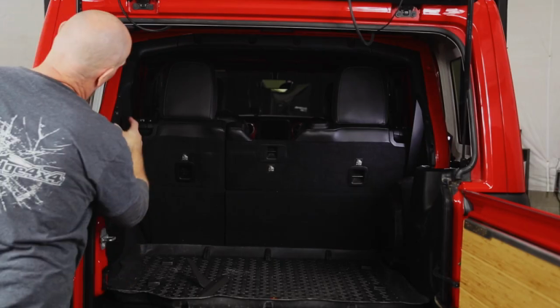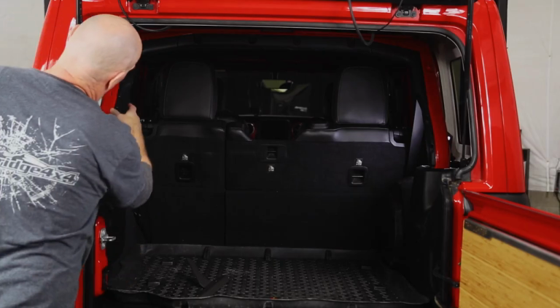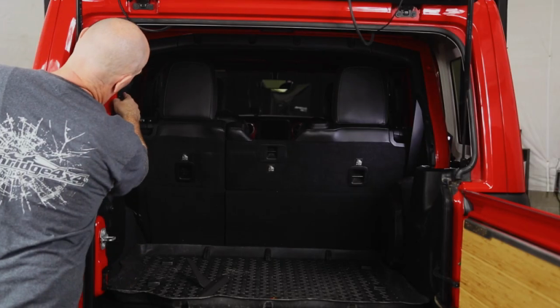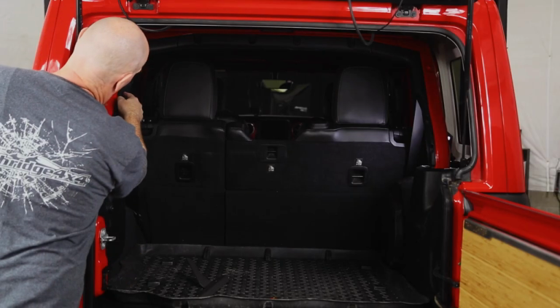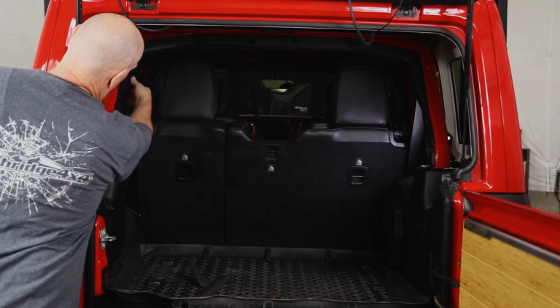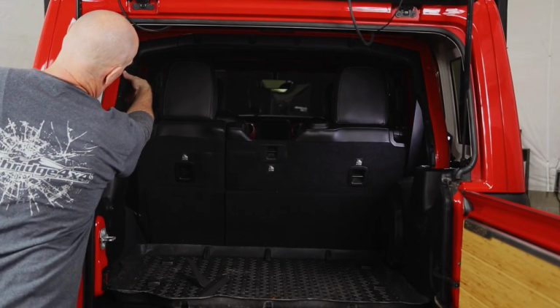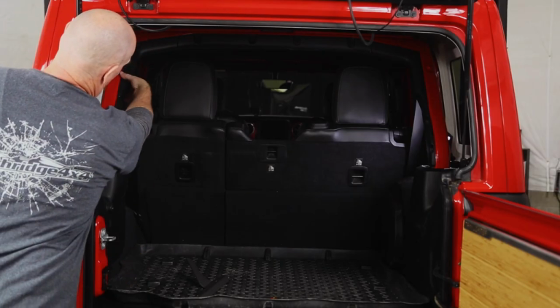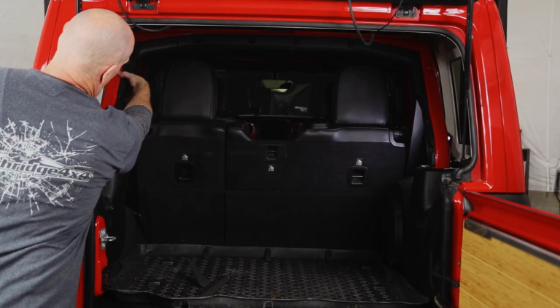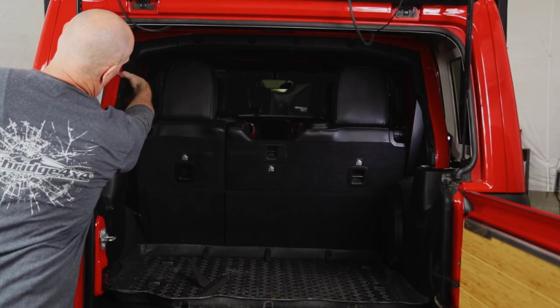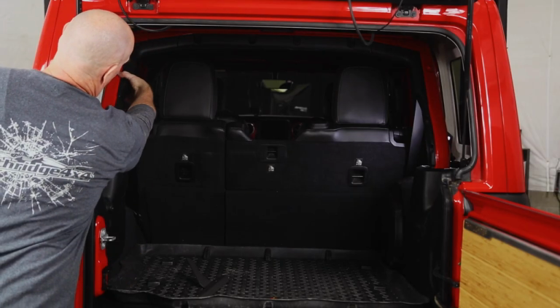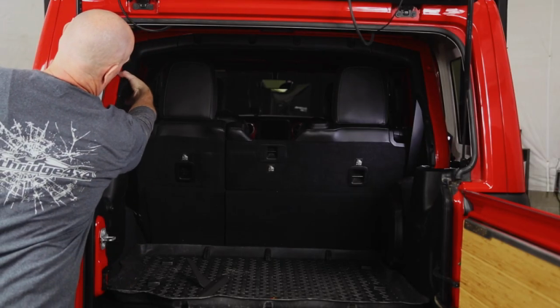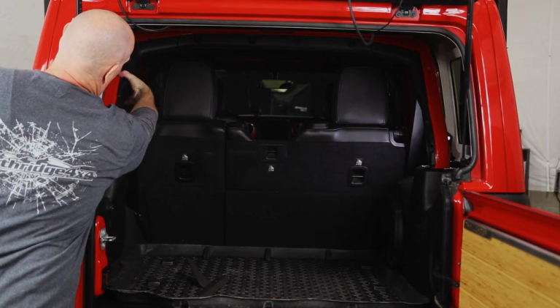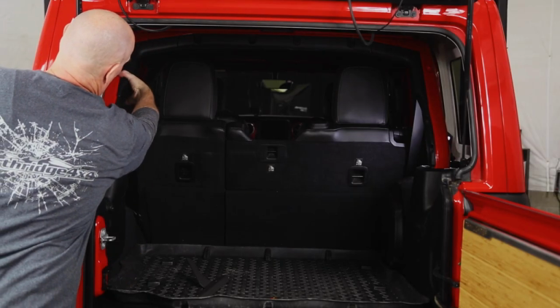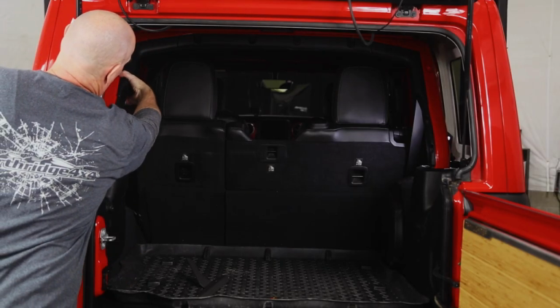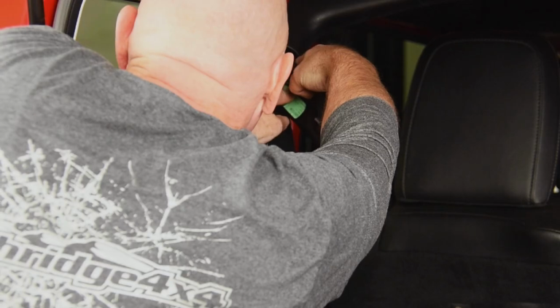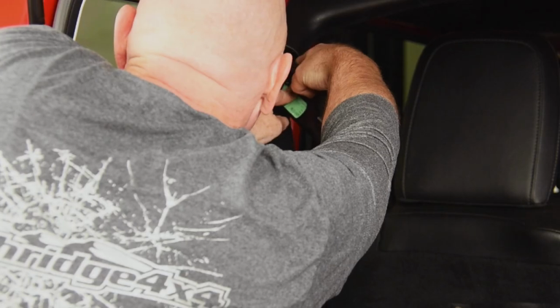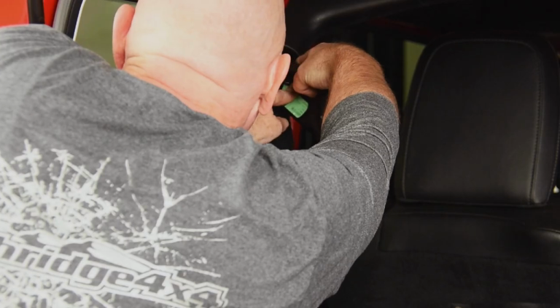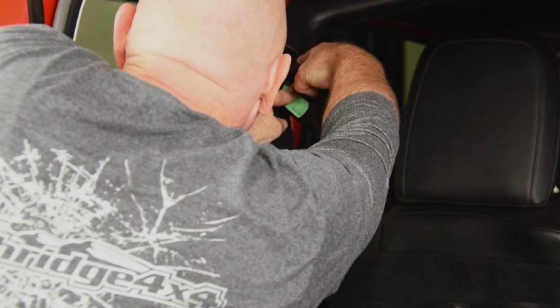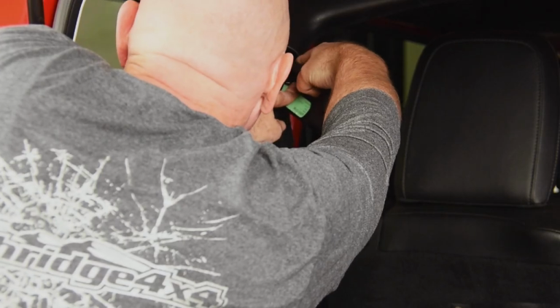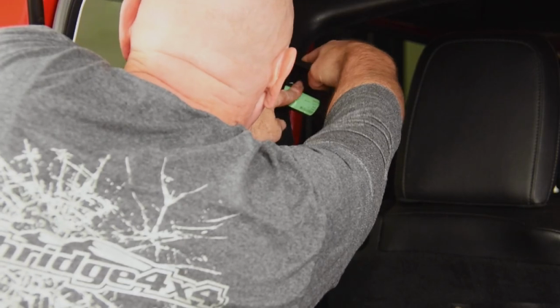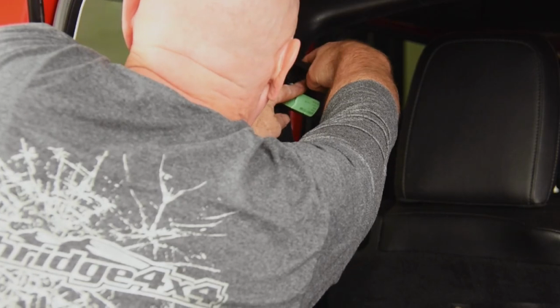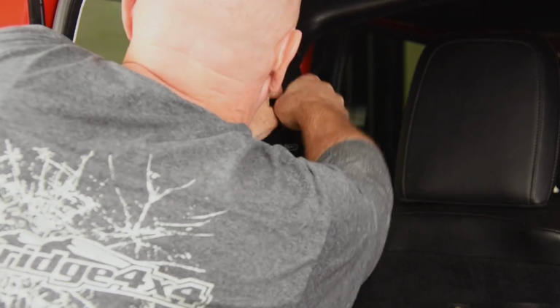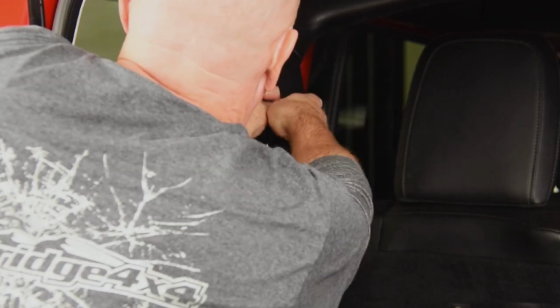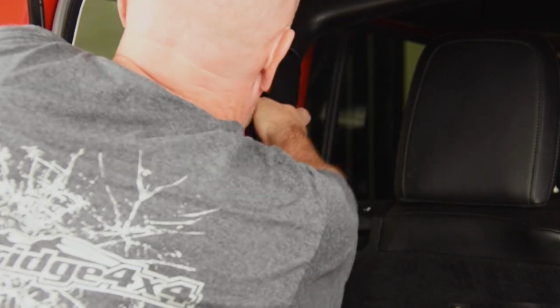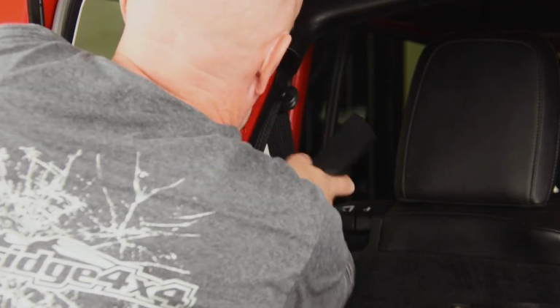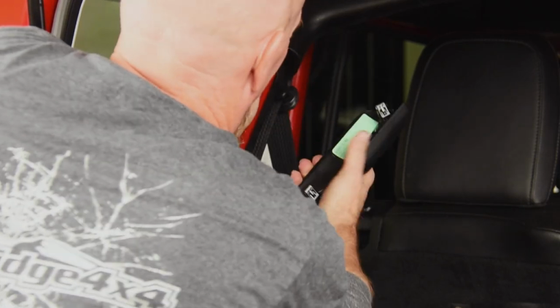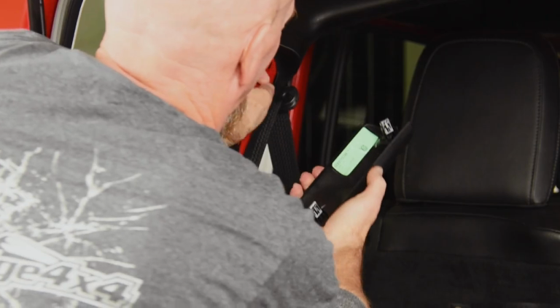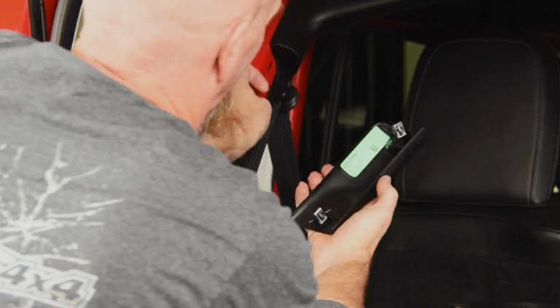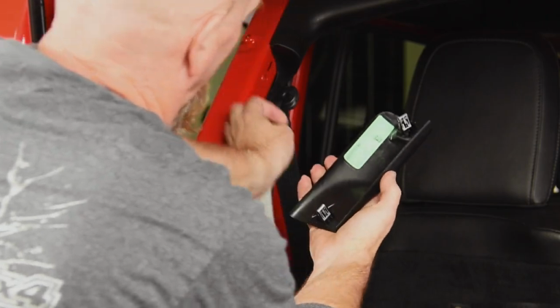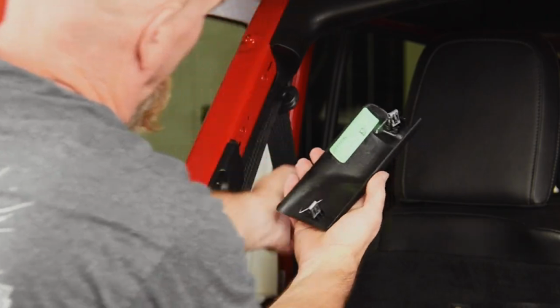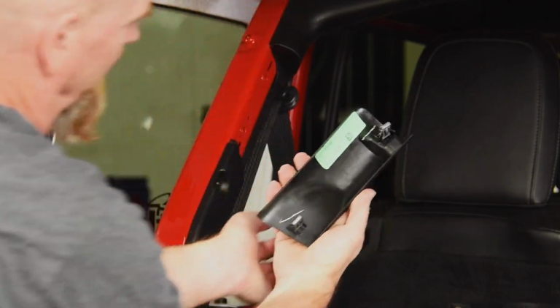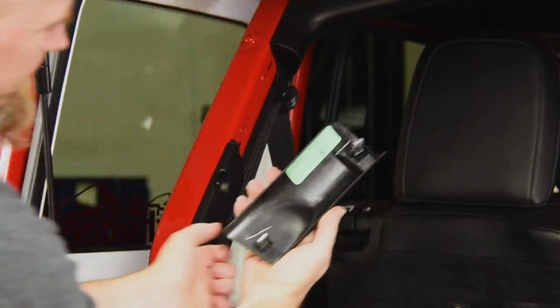Our first step is to grab these plastic trim pieces right here — there's one on each side.